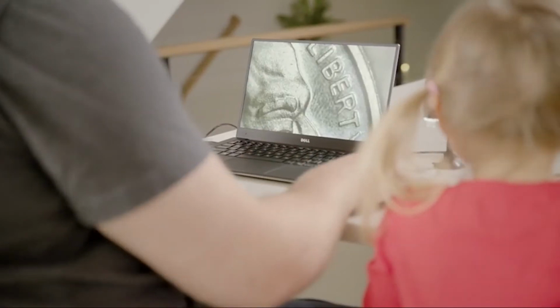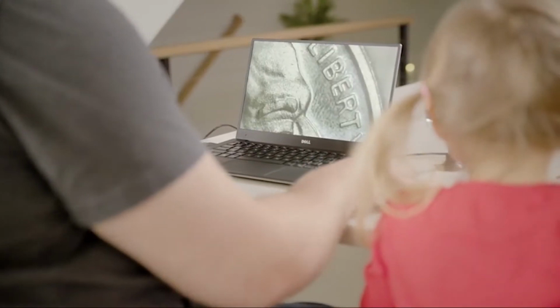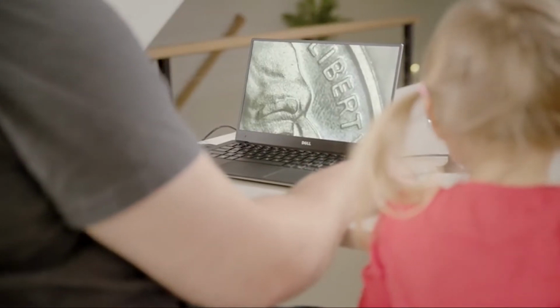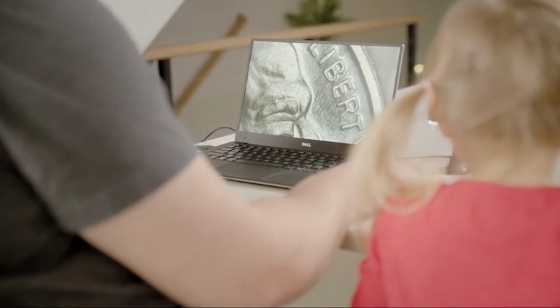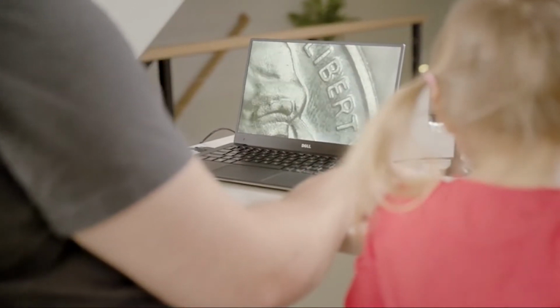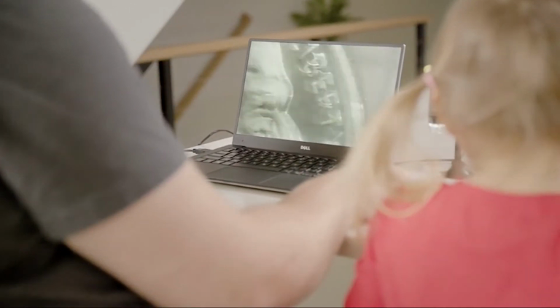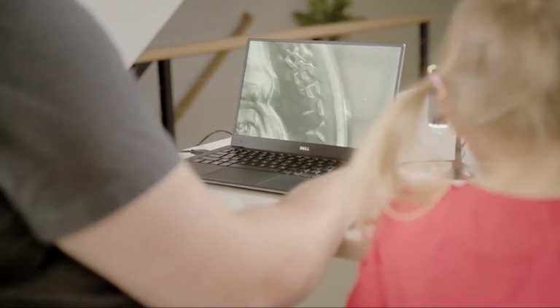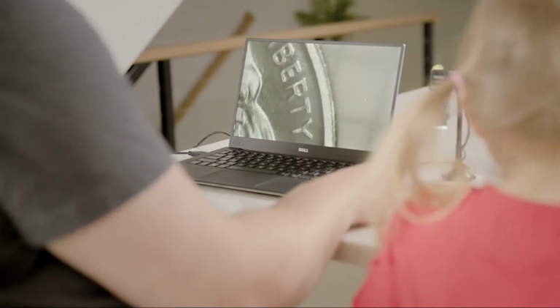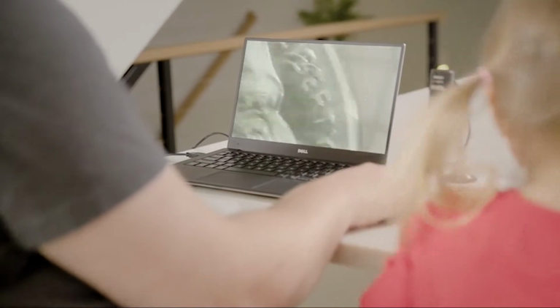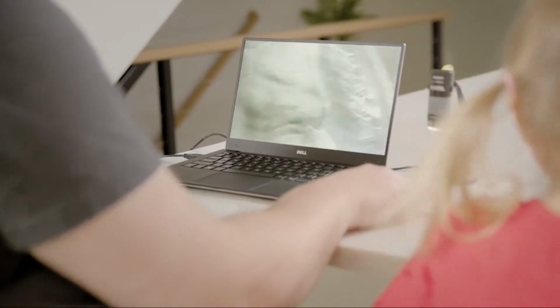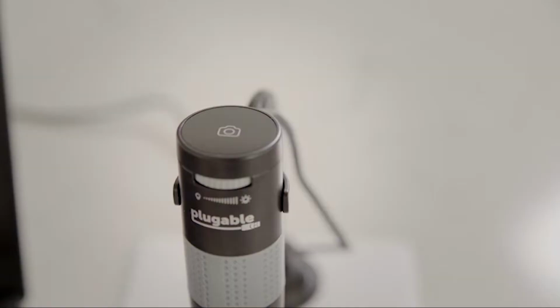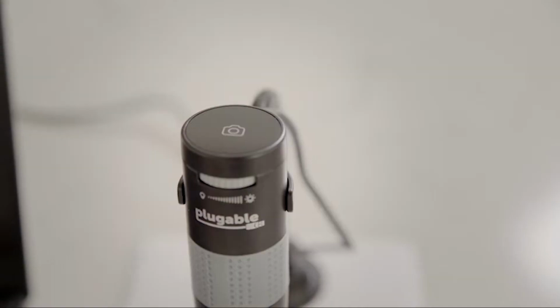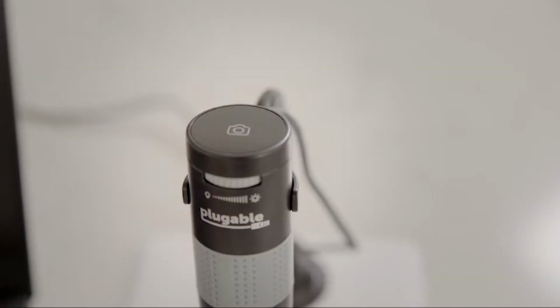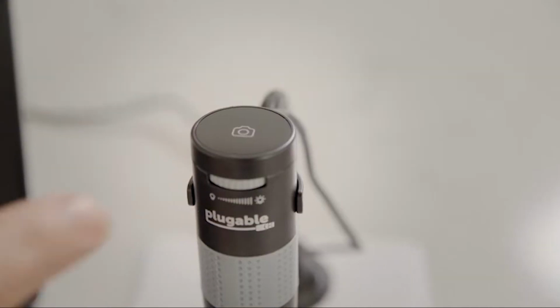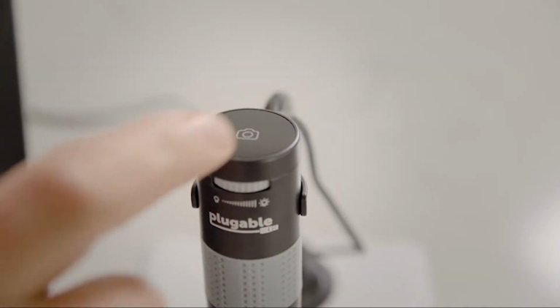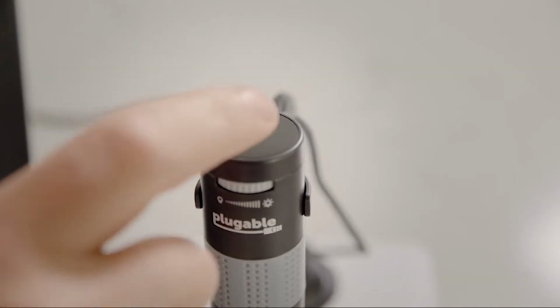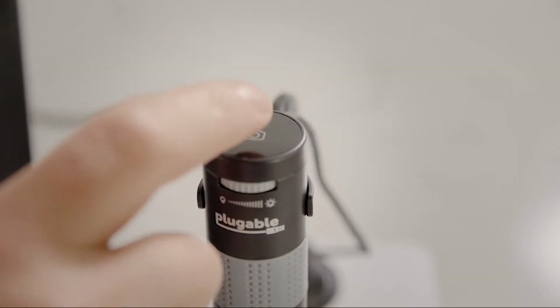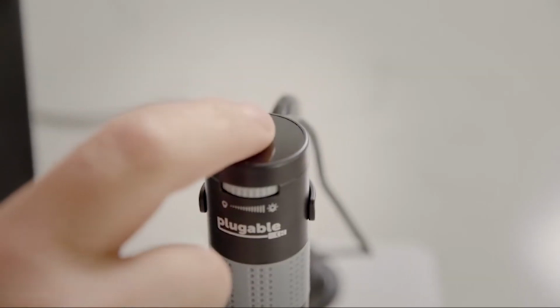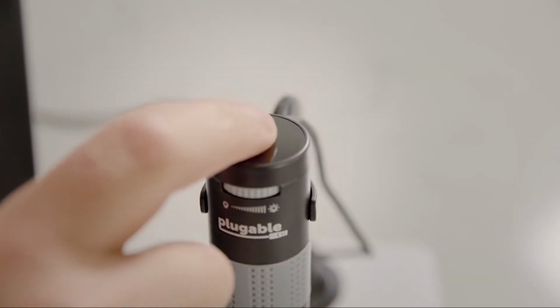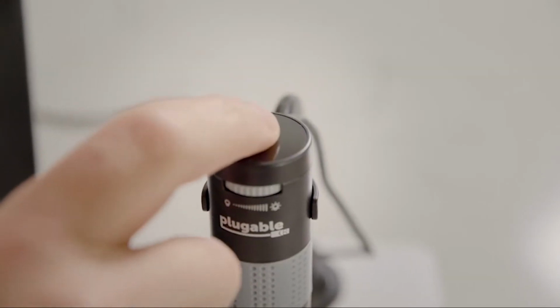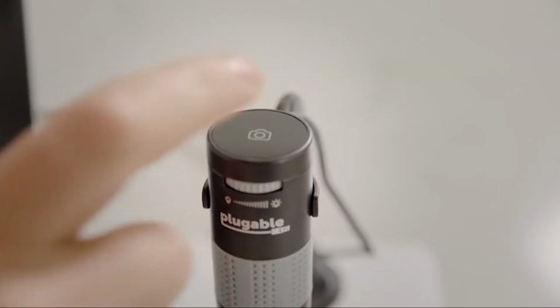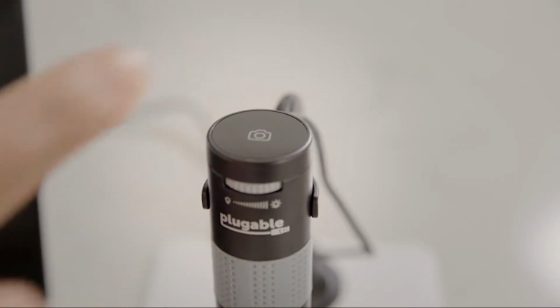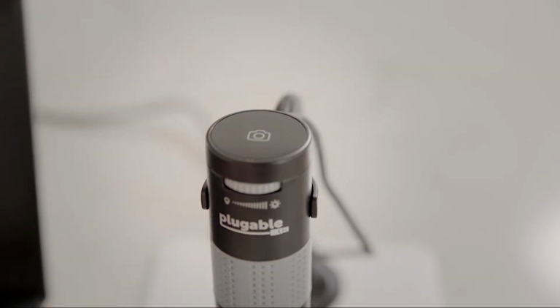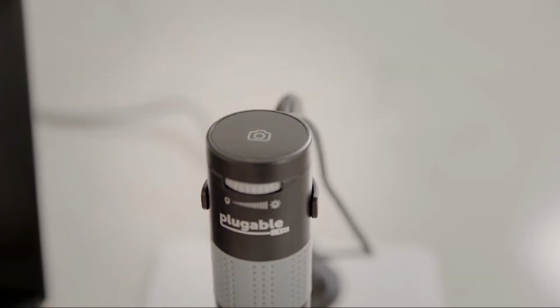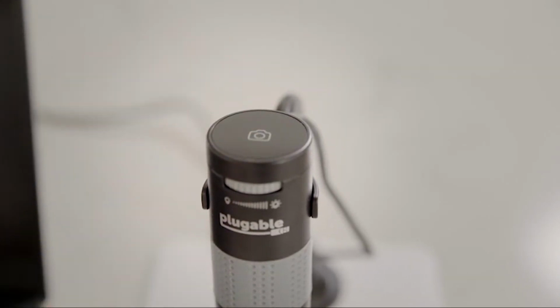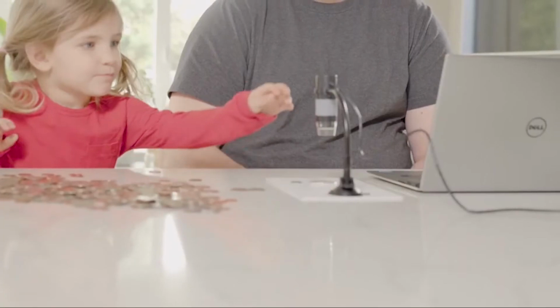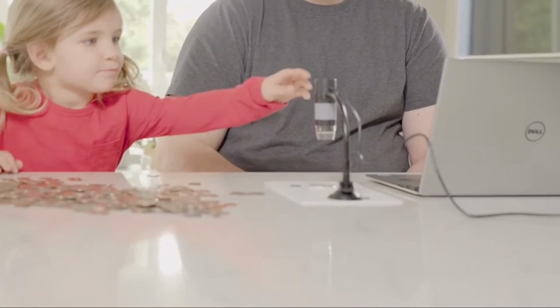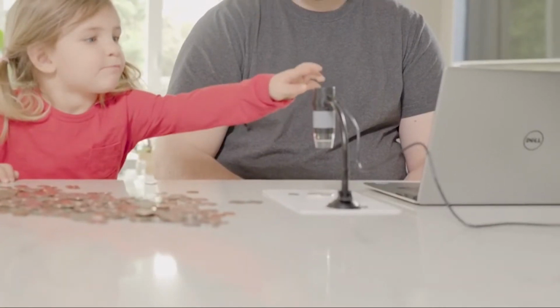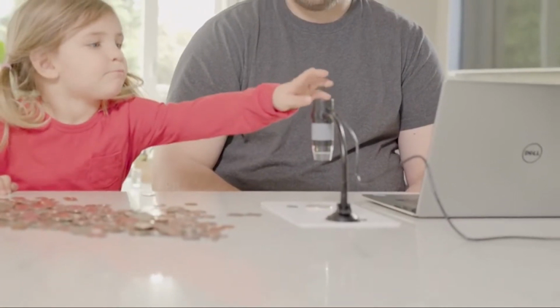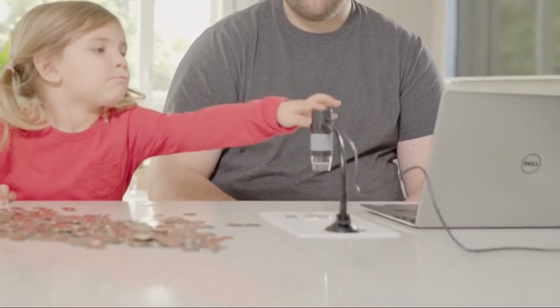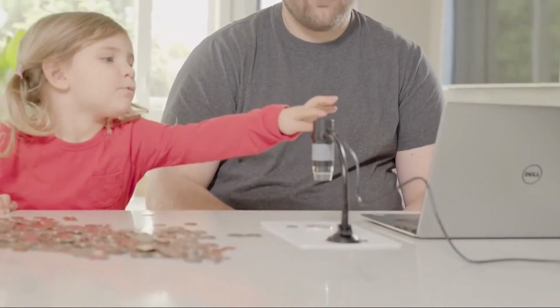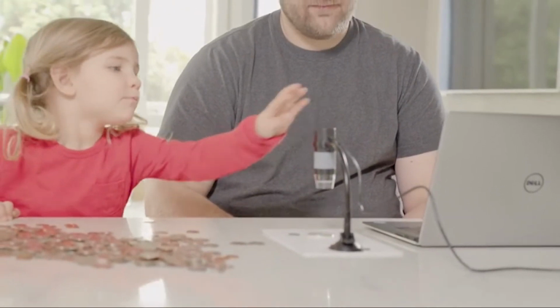Then, snap a photo using the capacitive capture button on the top of the microscope, even with the lightest touch.